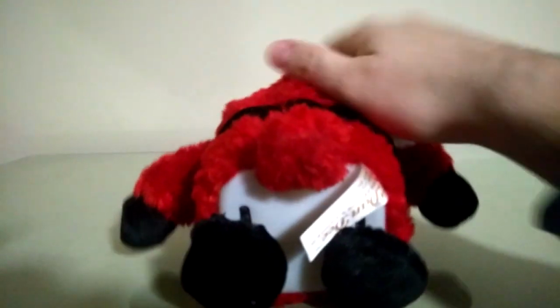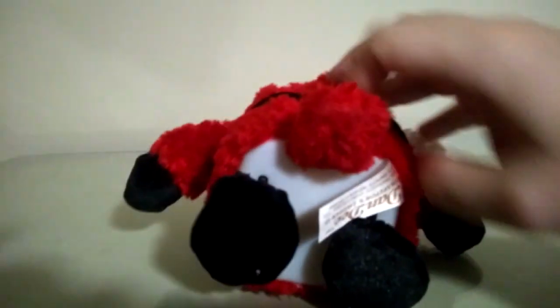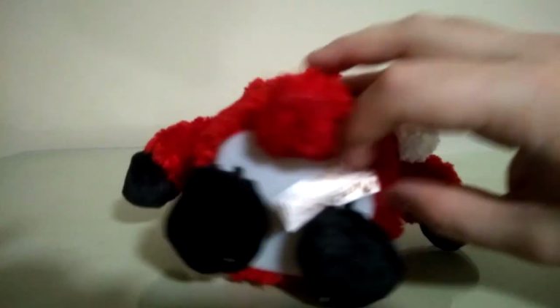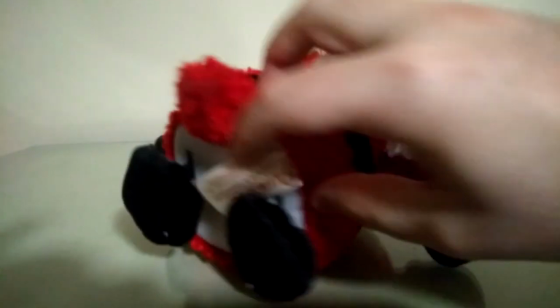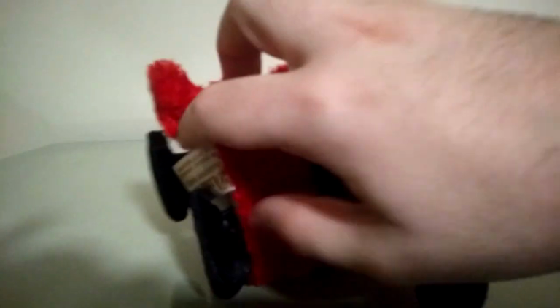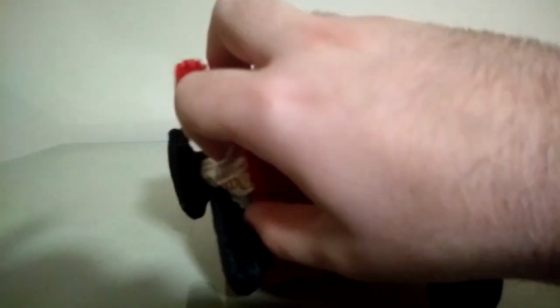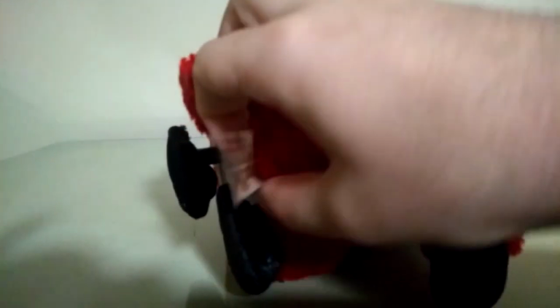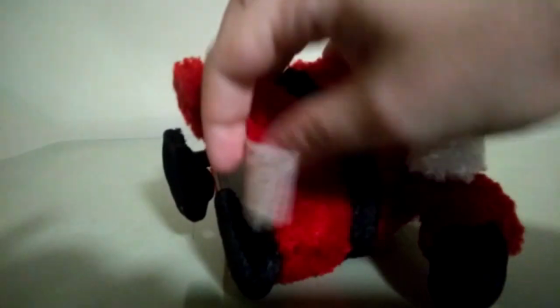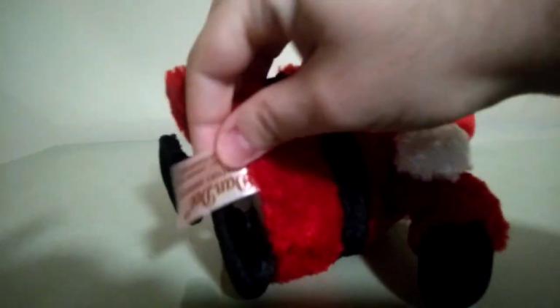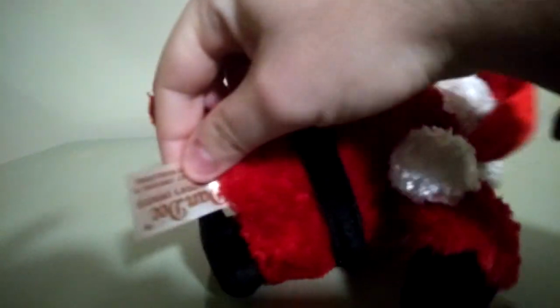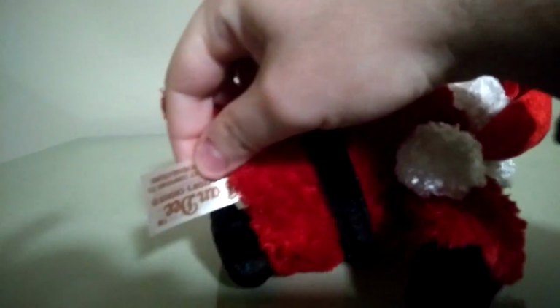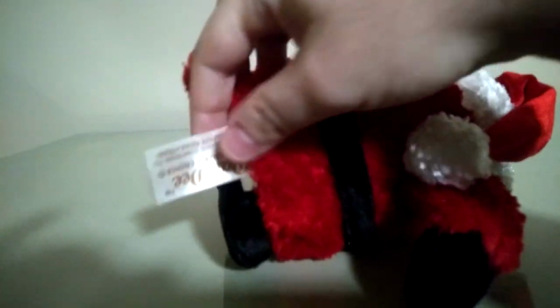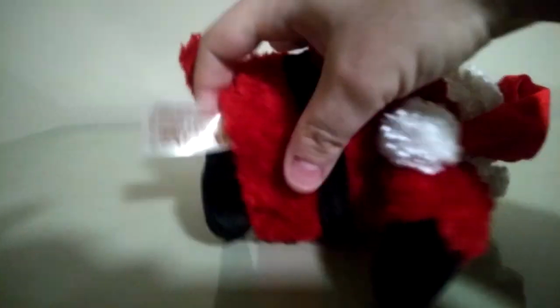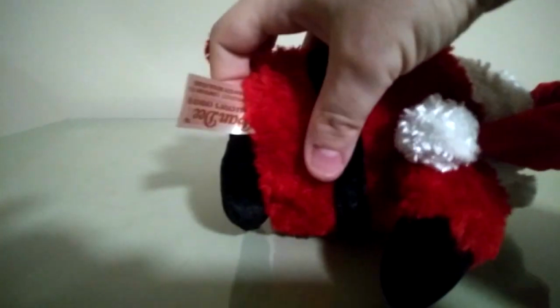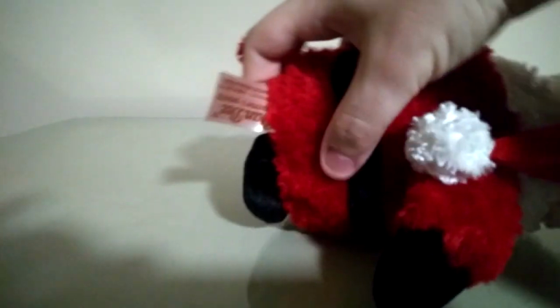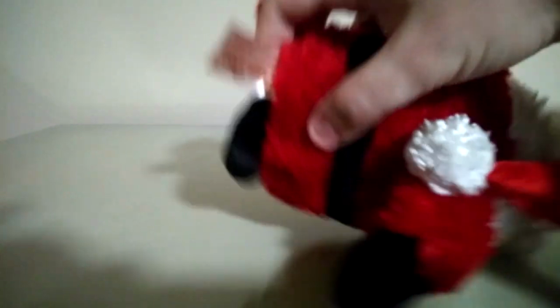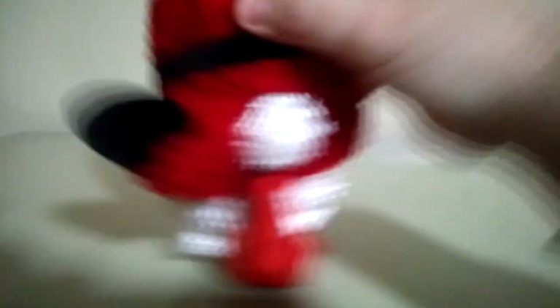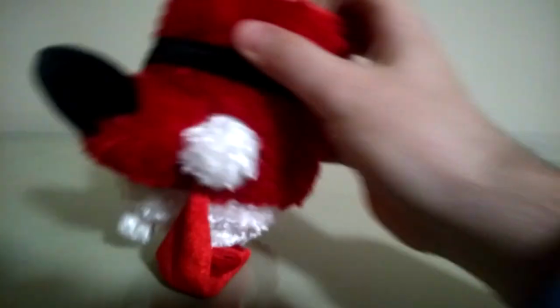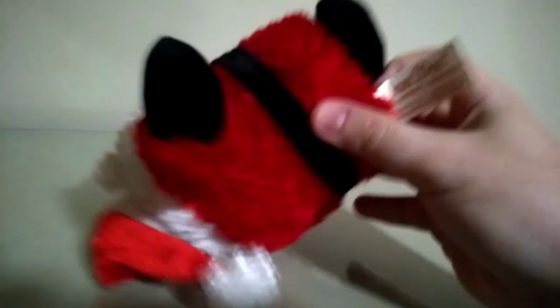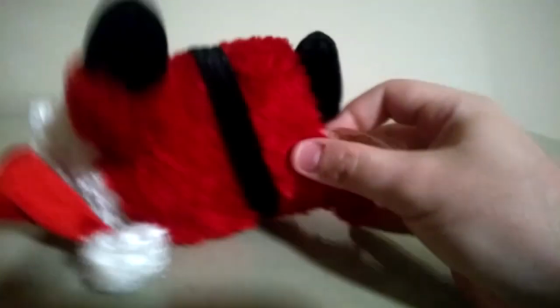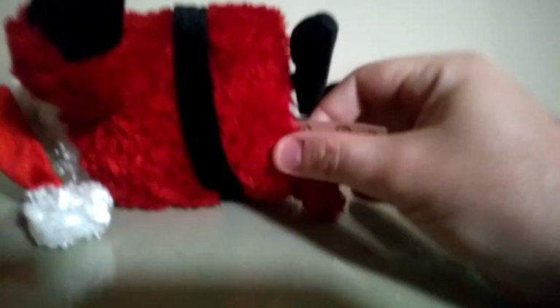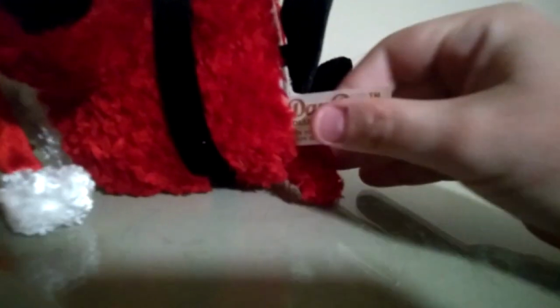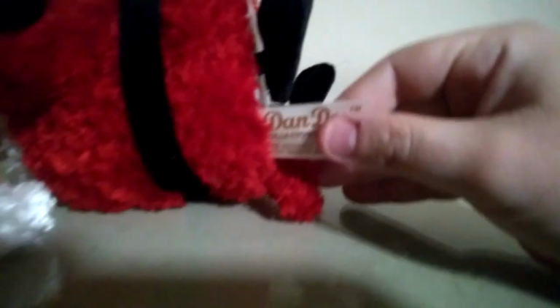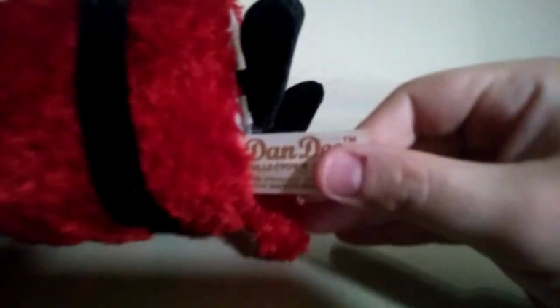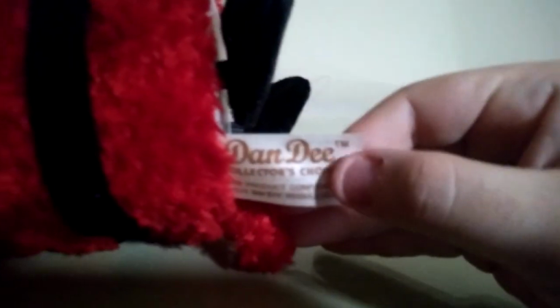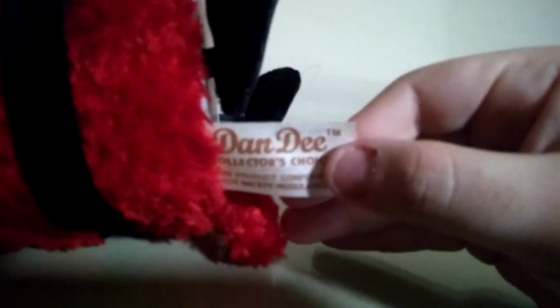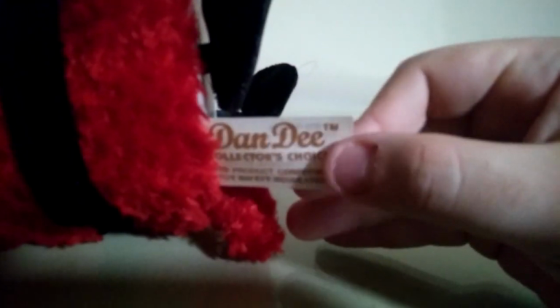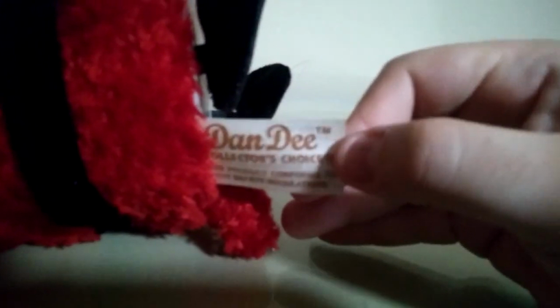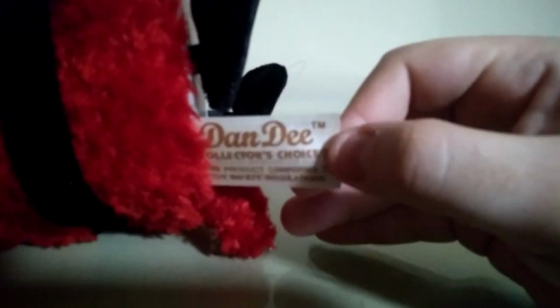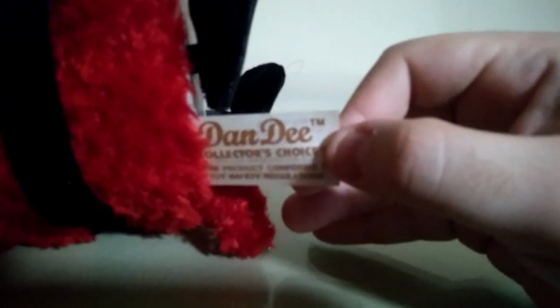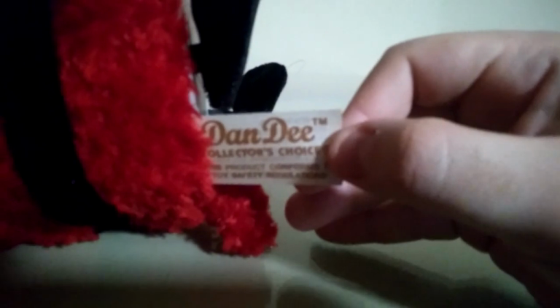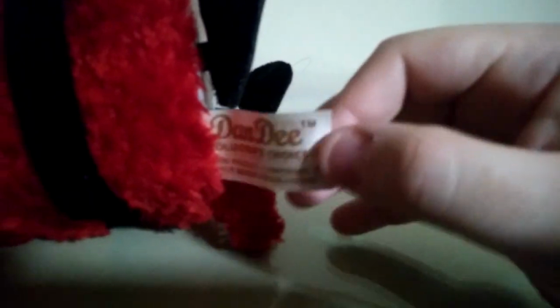And there's the tag that reads Dandy — whoops, it's upside down — Dandy, Collector's Choice.